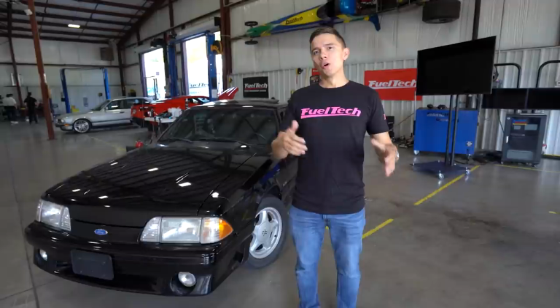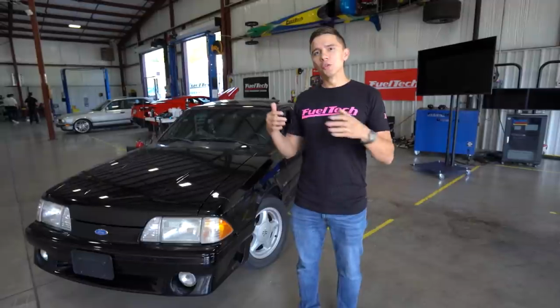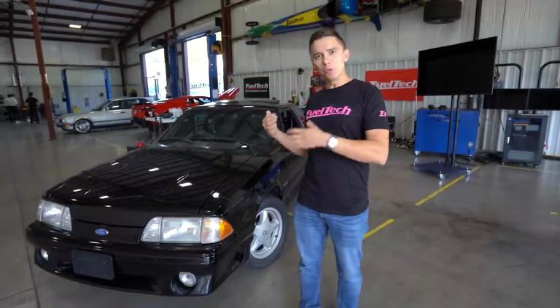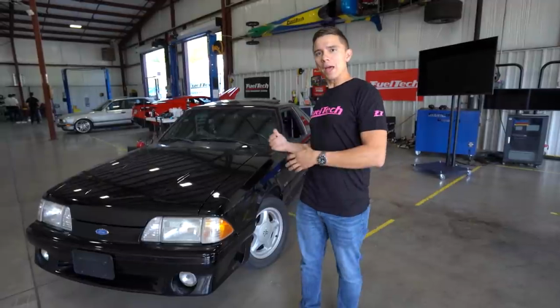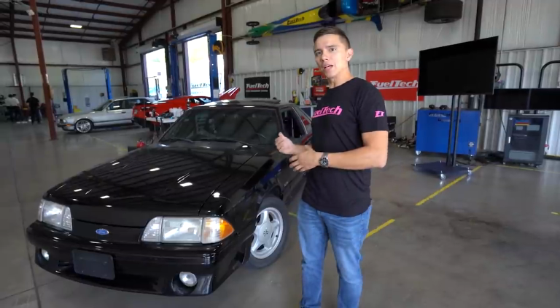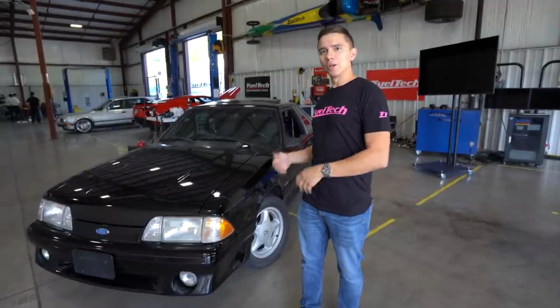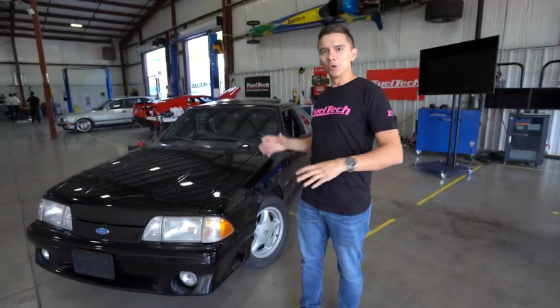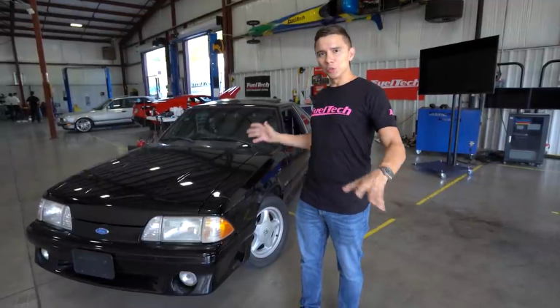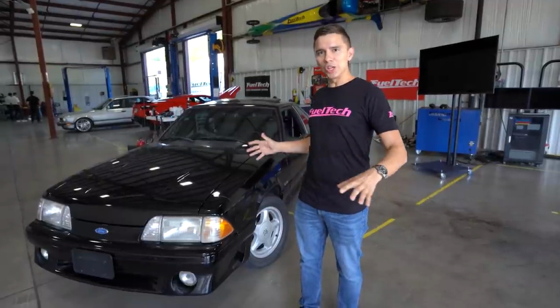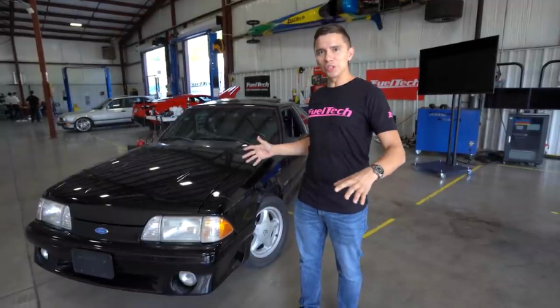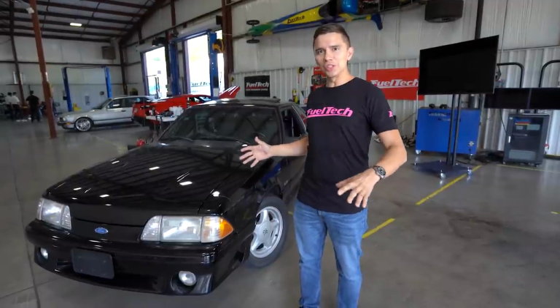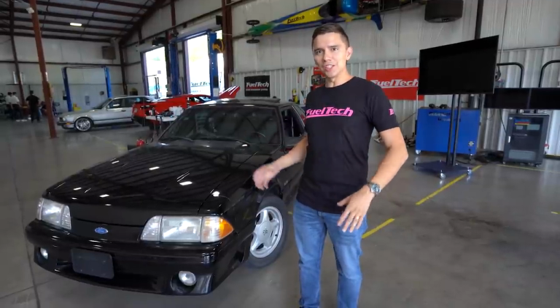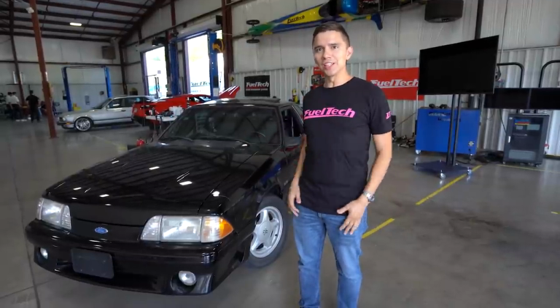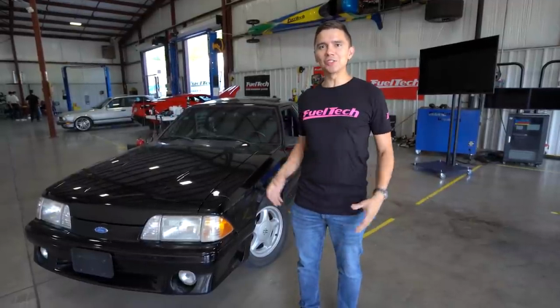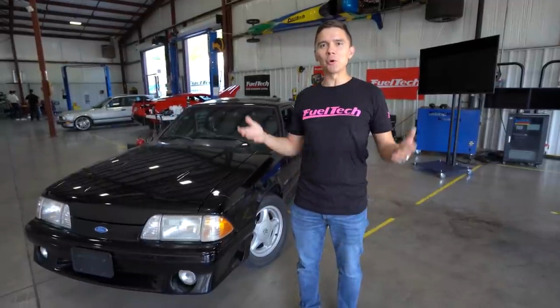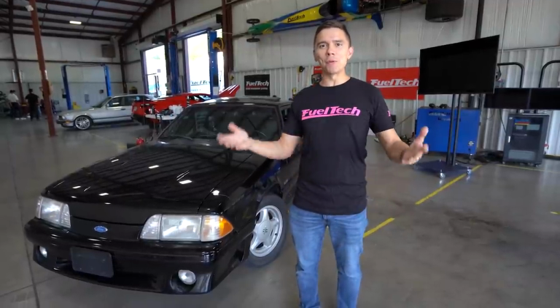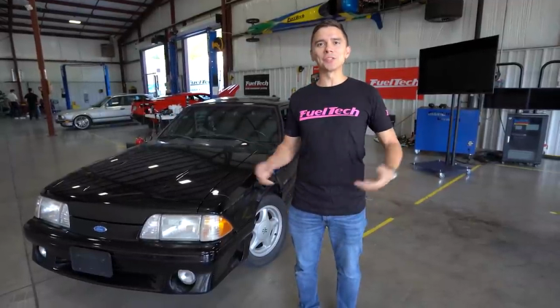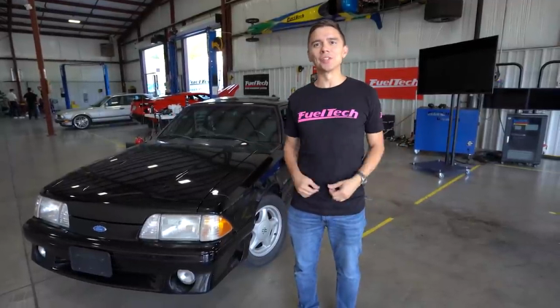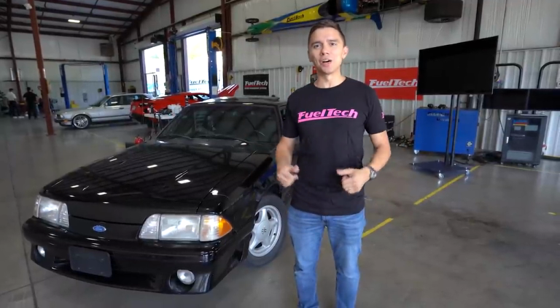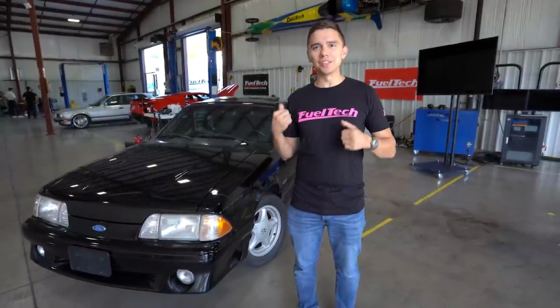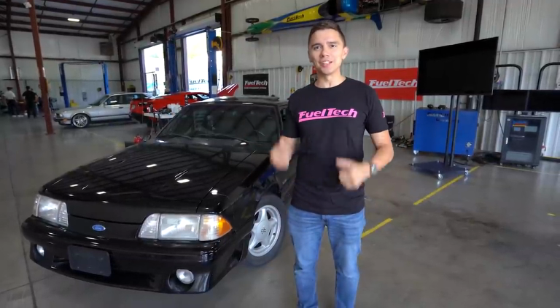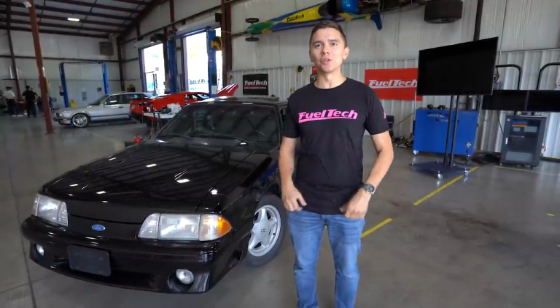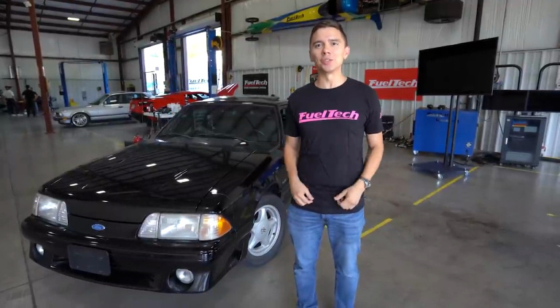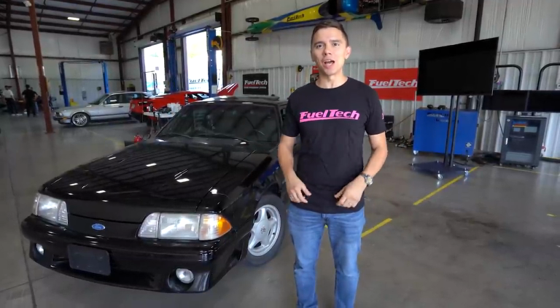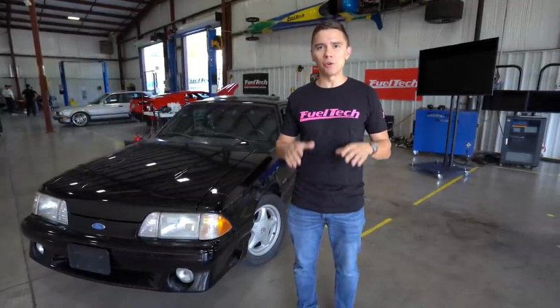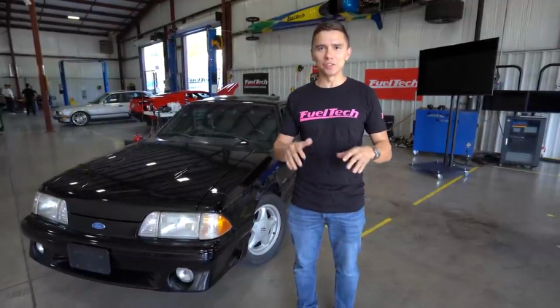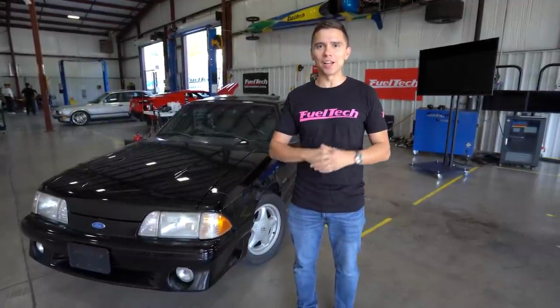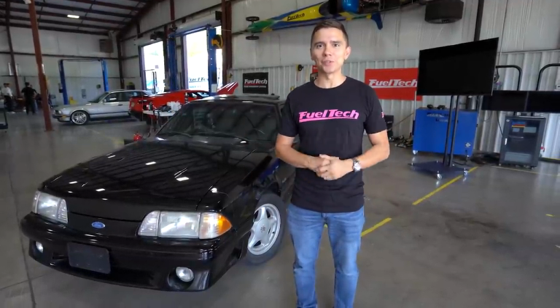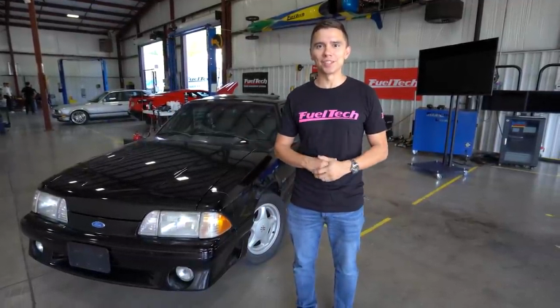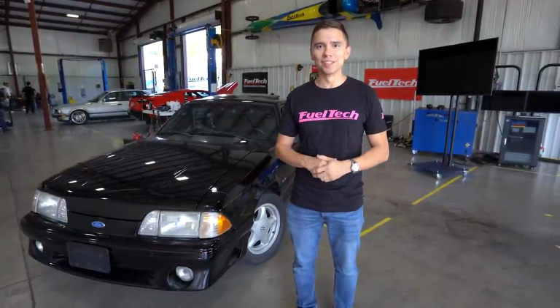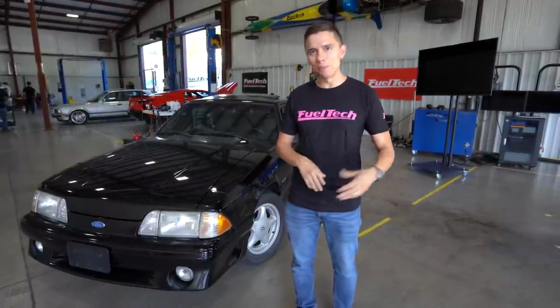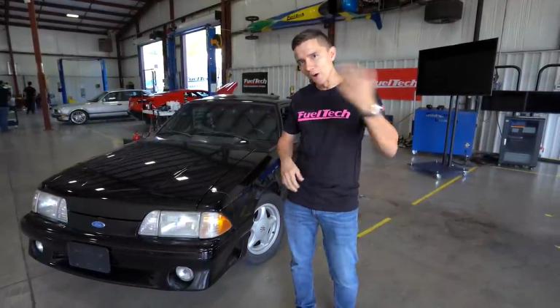Once we're back, once we change everything, let's do a comparison — how this thing is gonna drive on the electric.